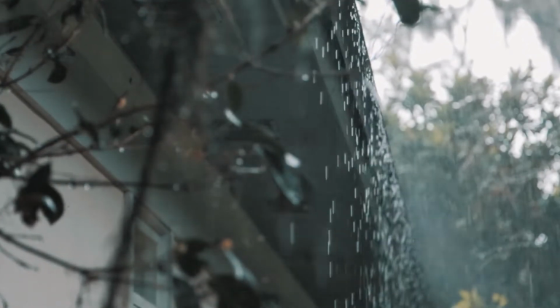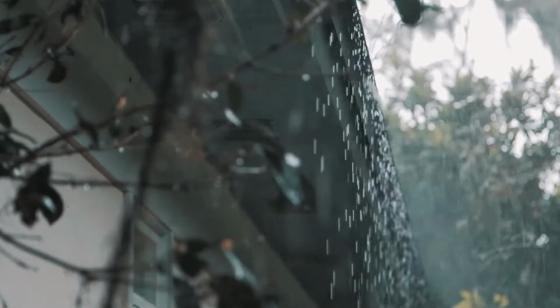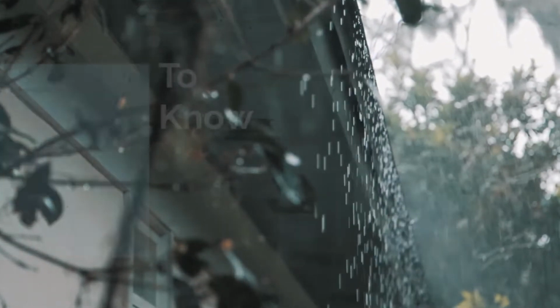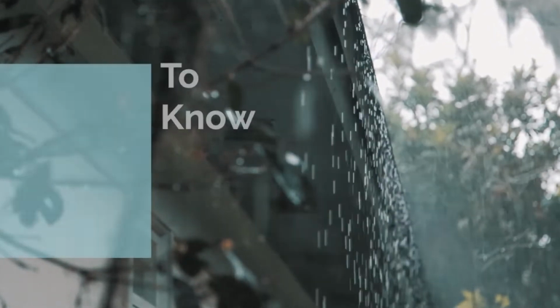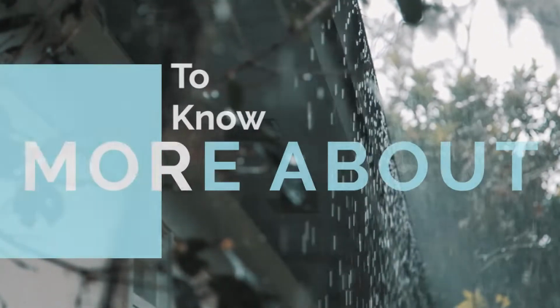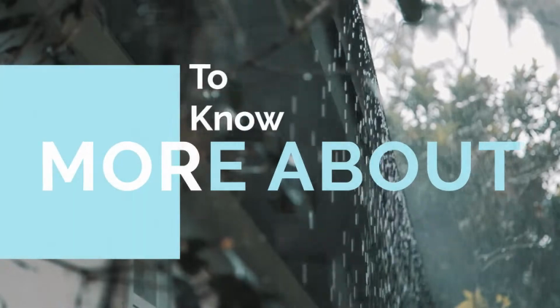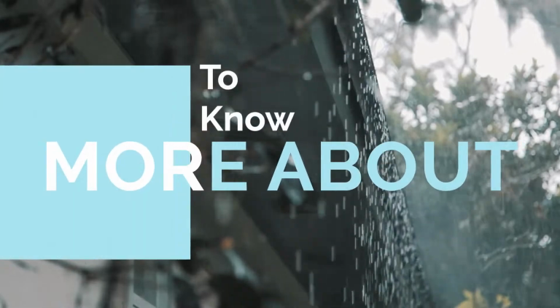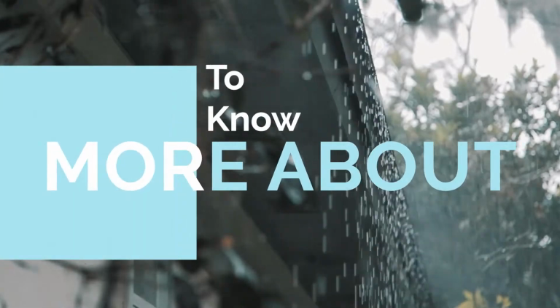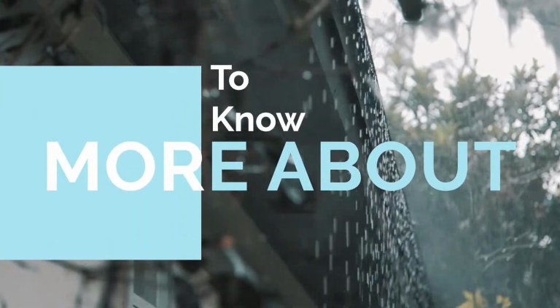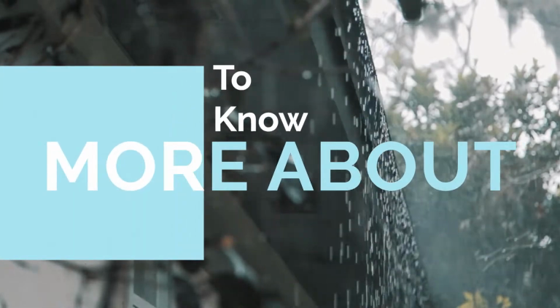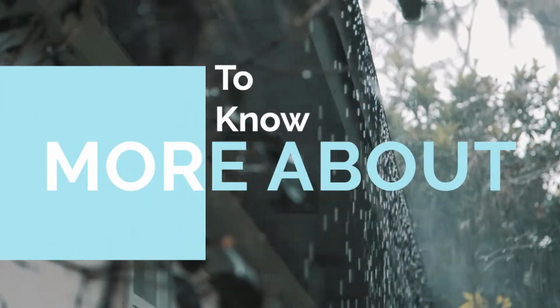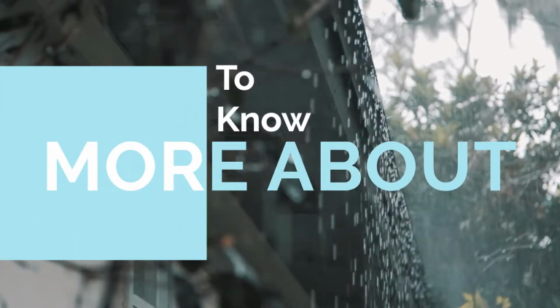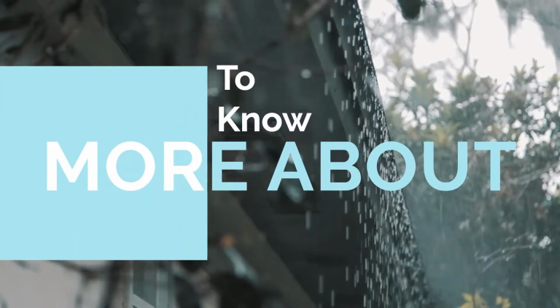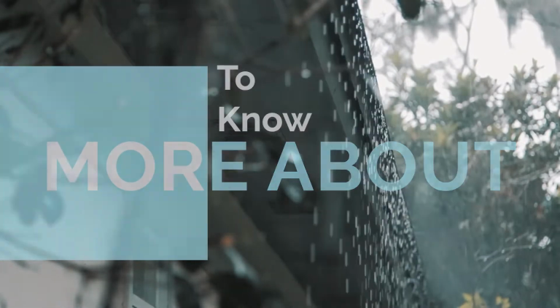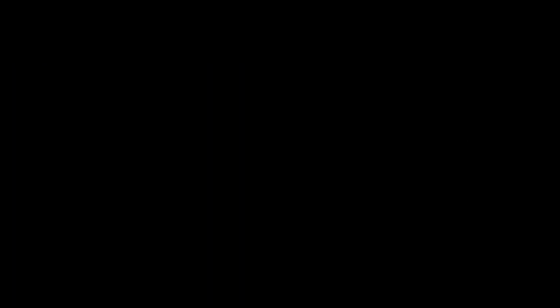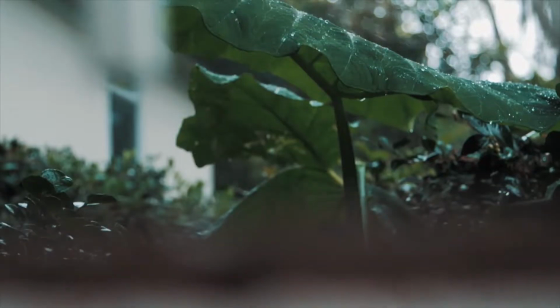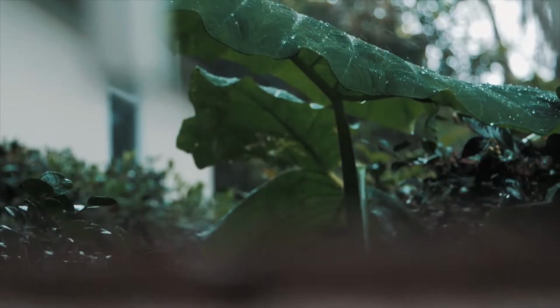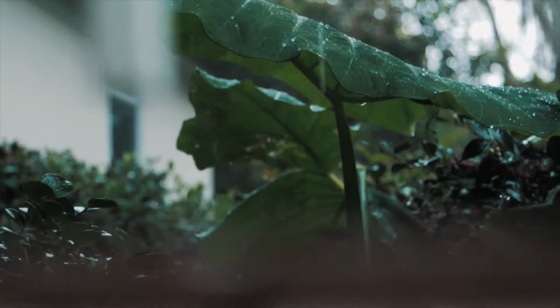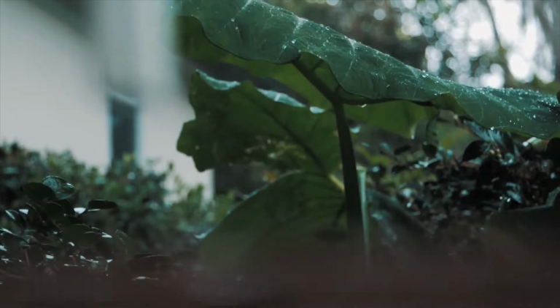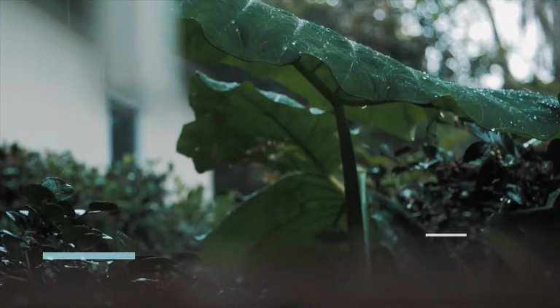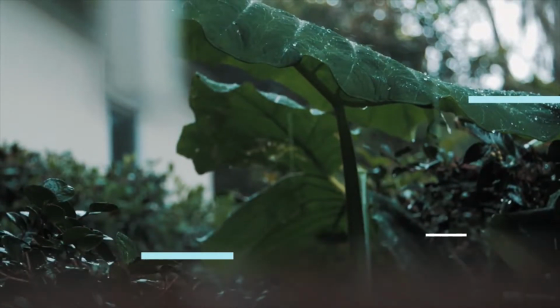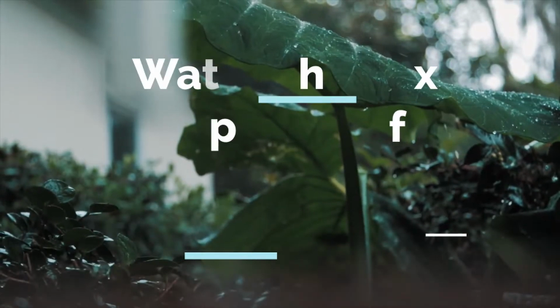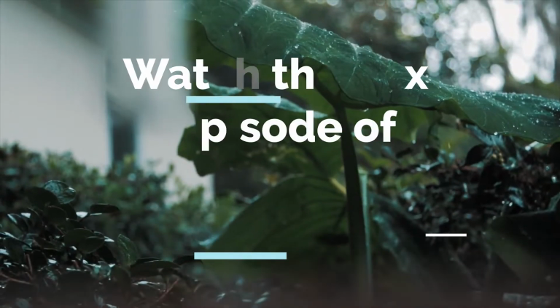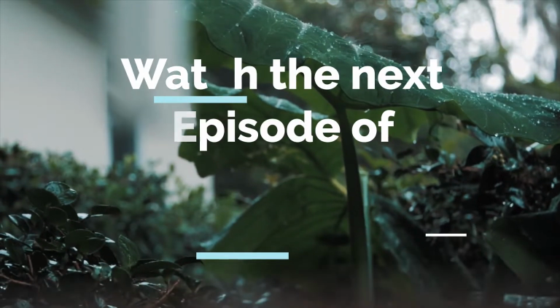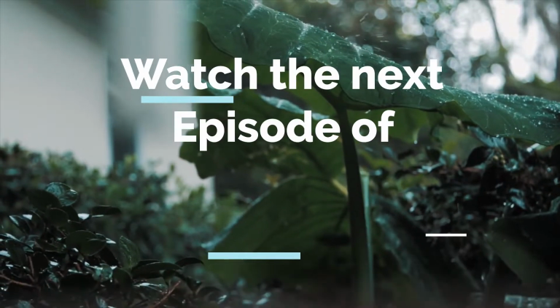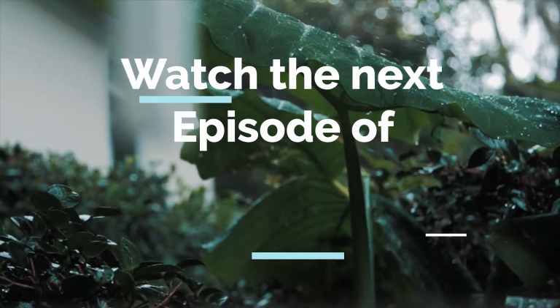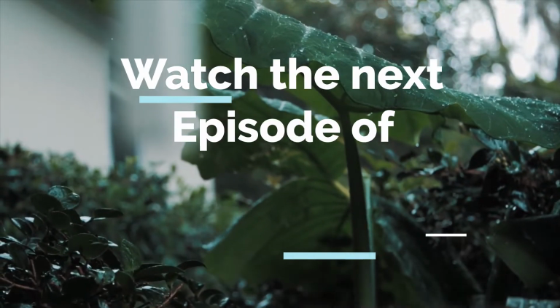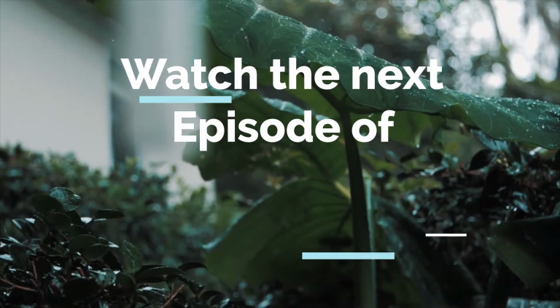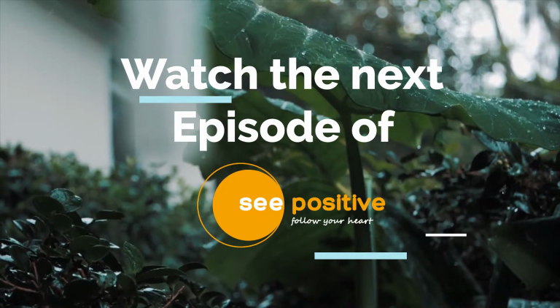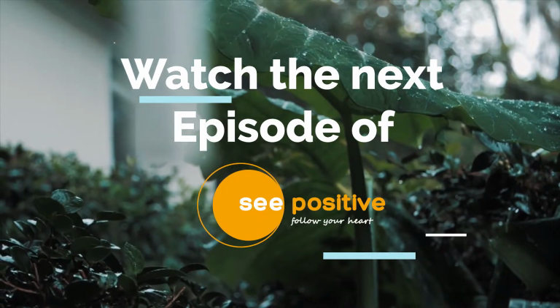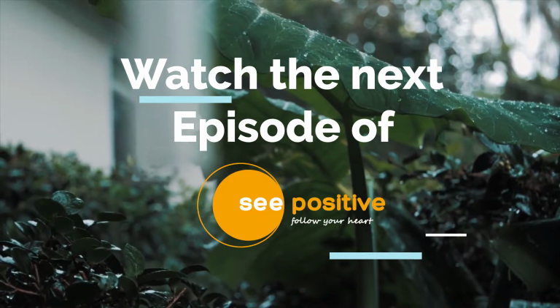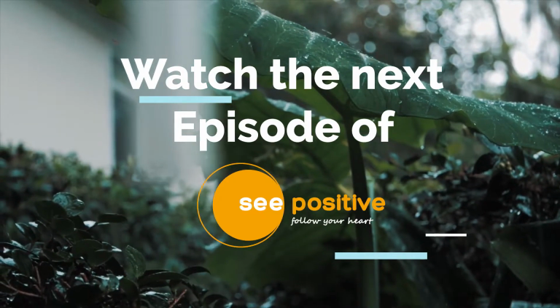To know more about recharging groundwater, watch the next episode of Sea Positive.